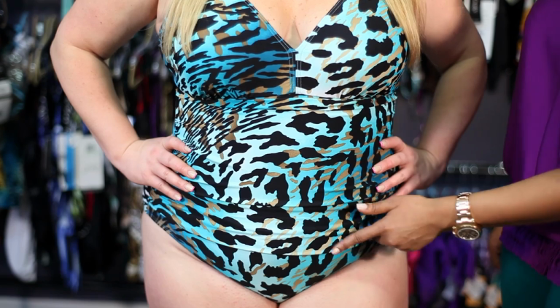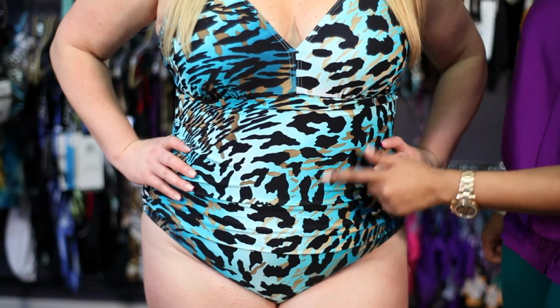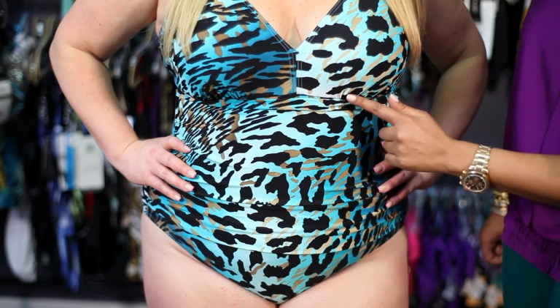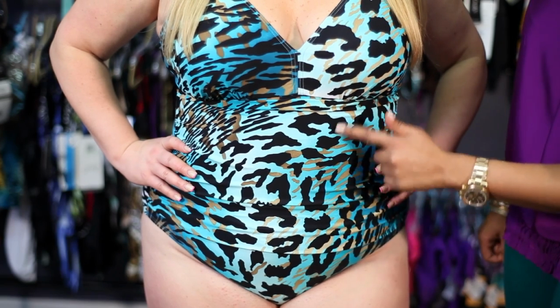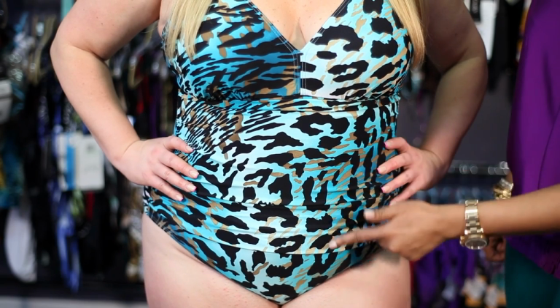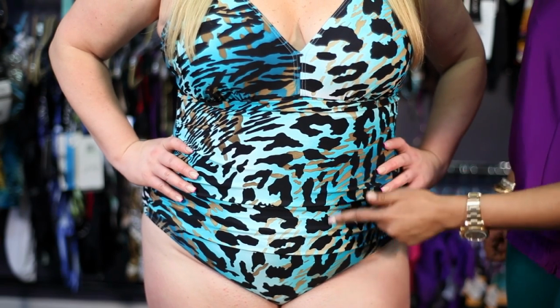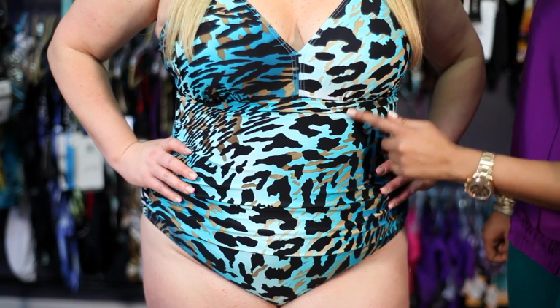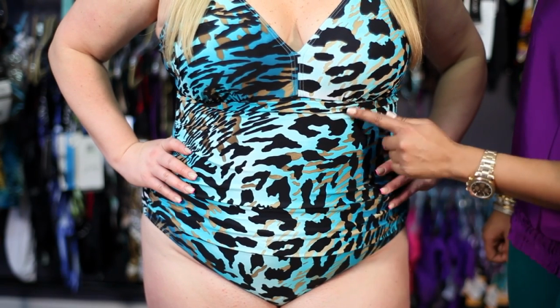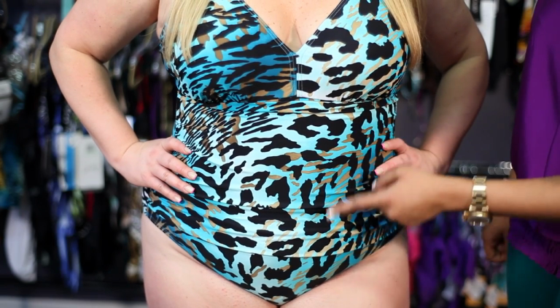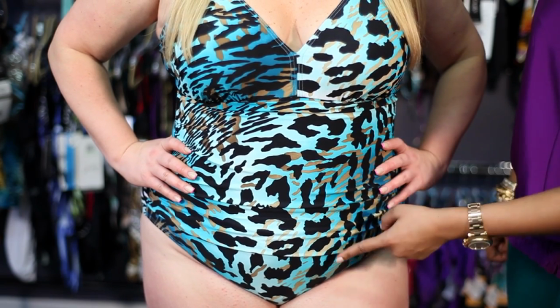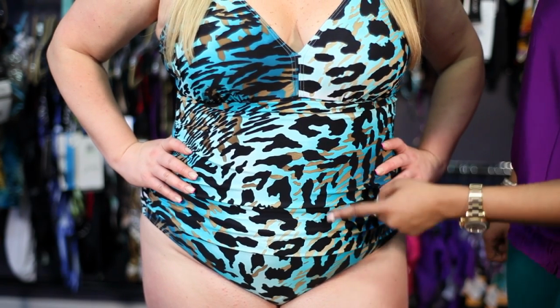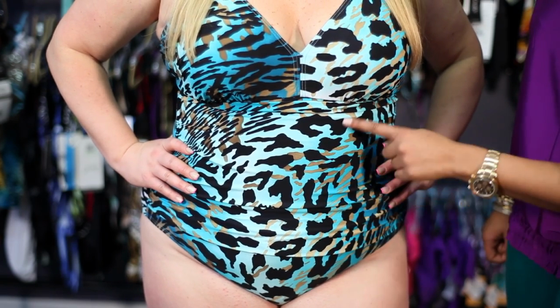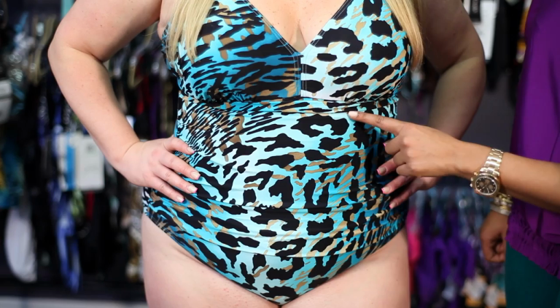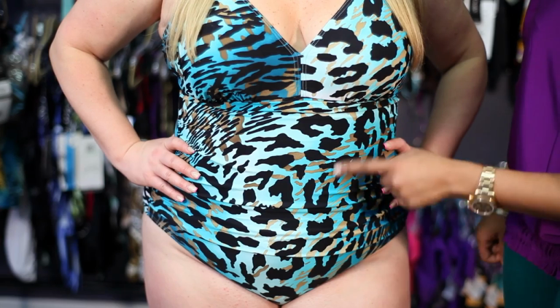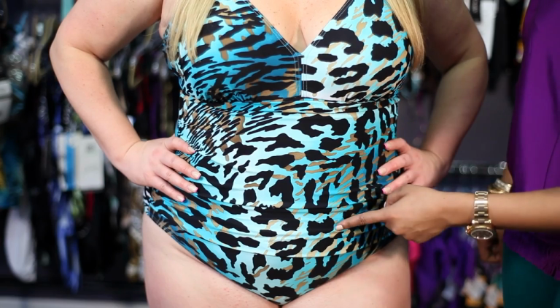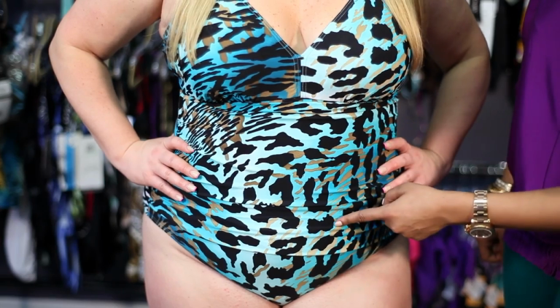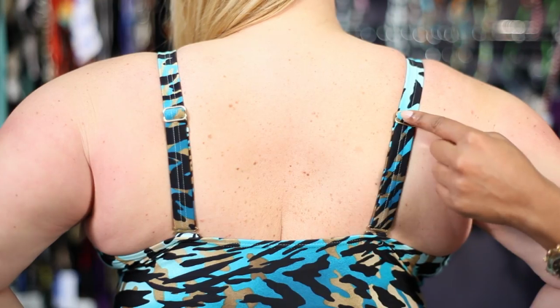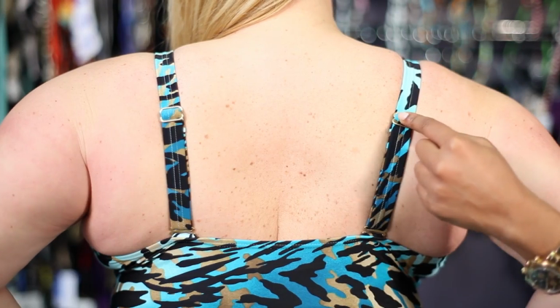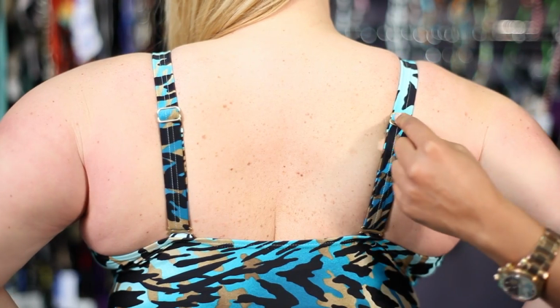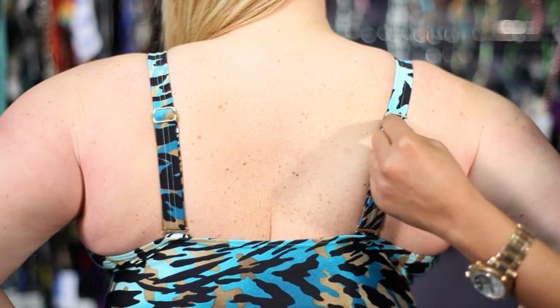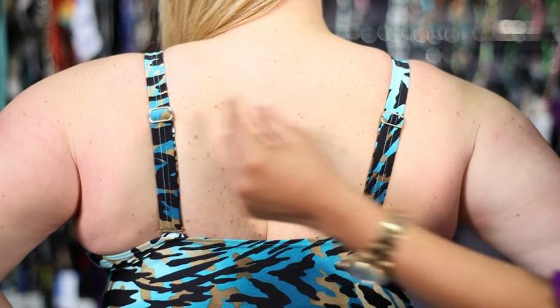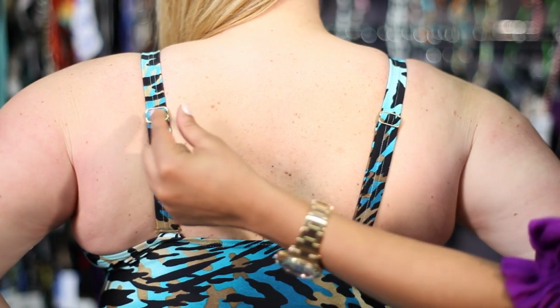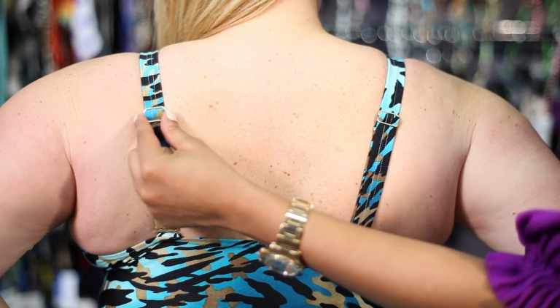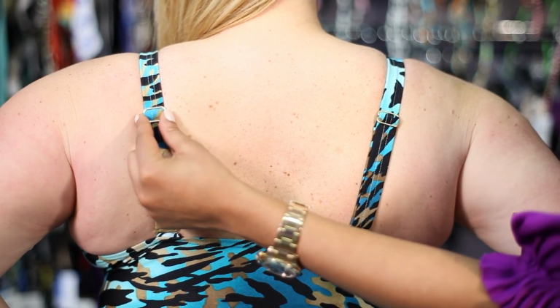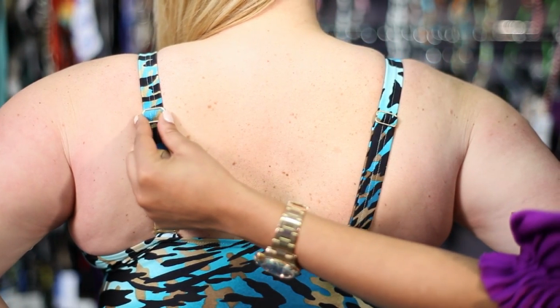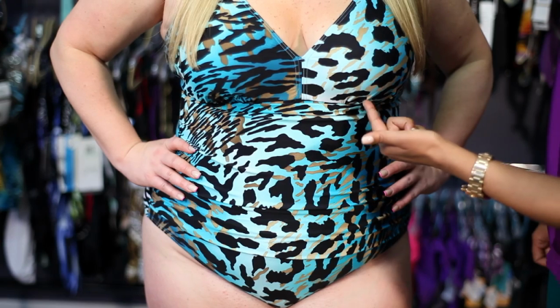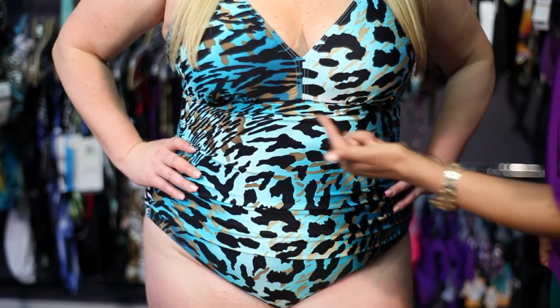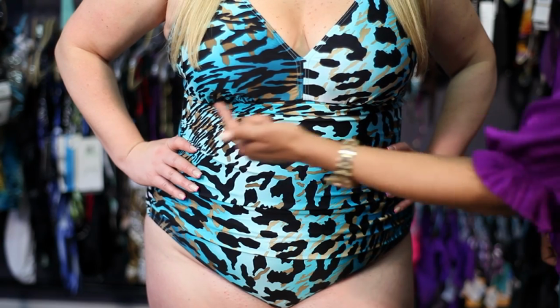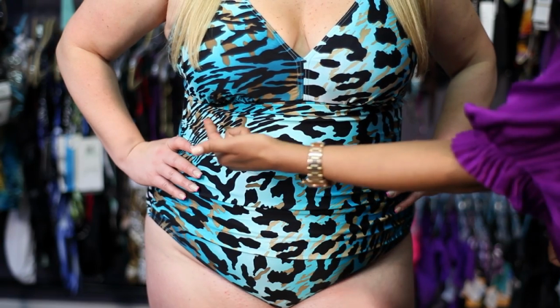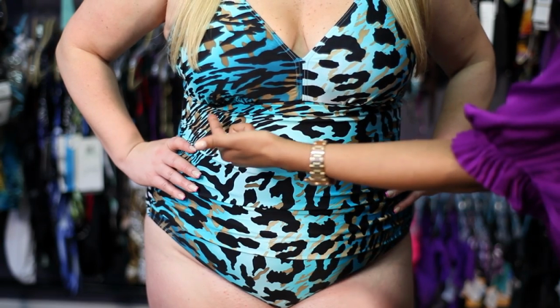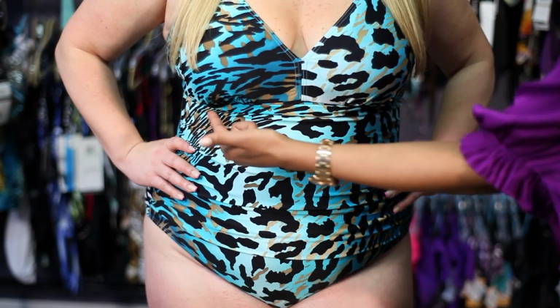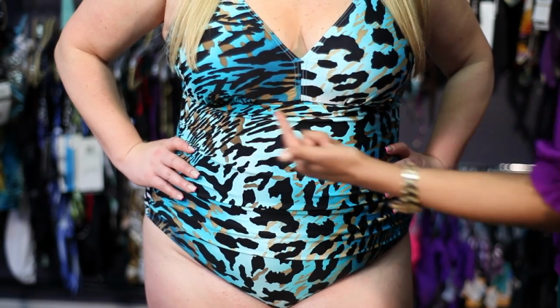To achieve this, we look for design features like ruching, adjustable straps, built-in bras, and tummy slimming.